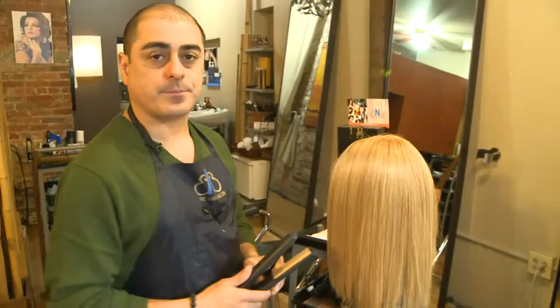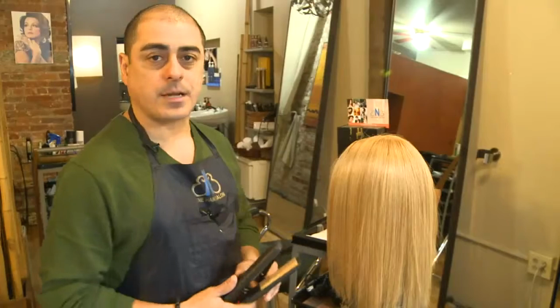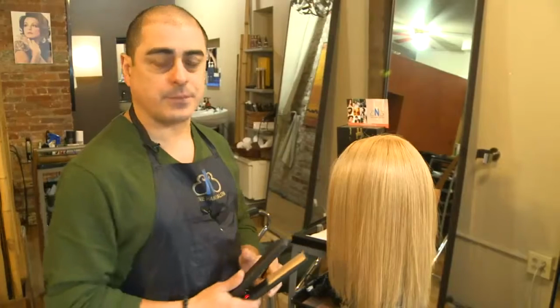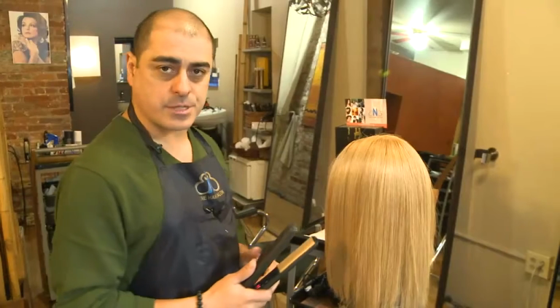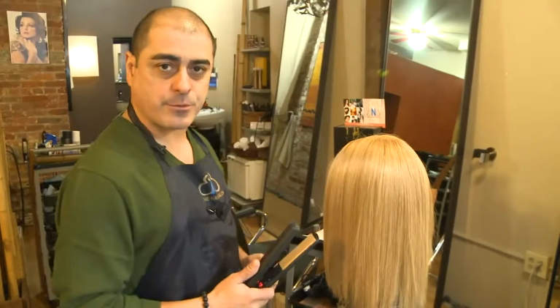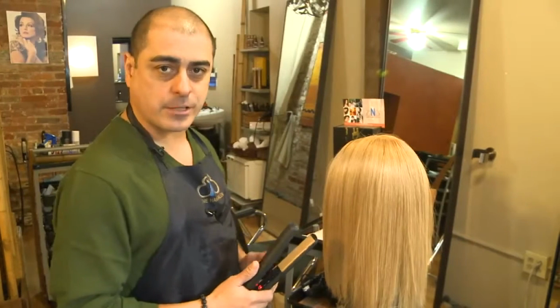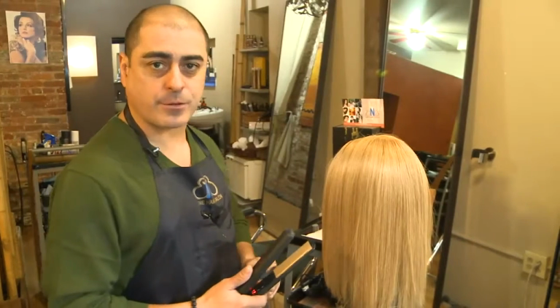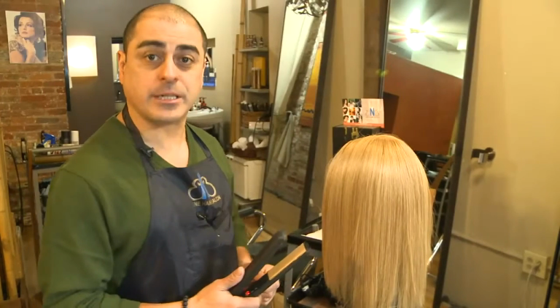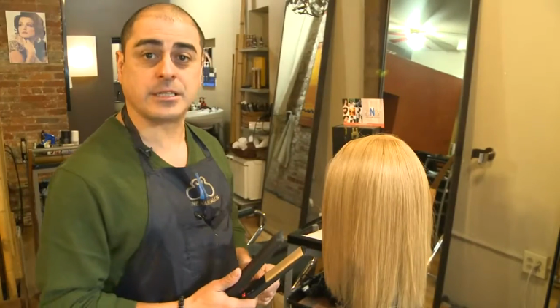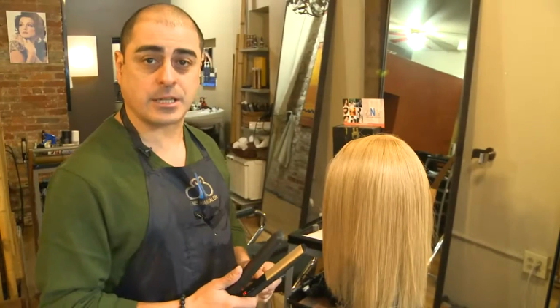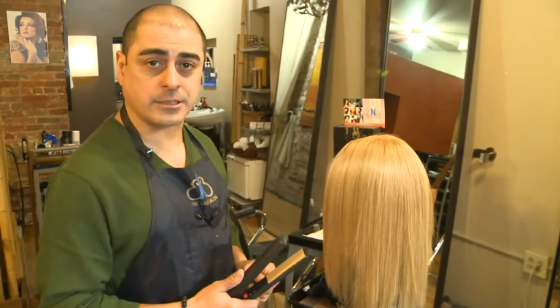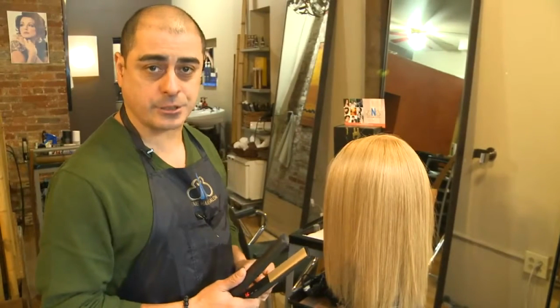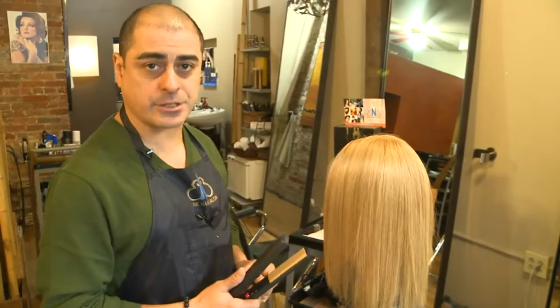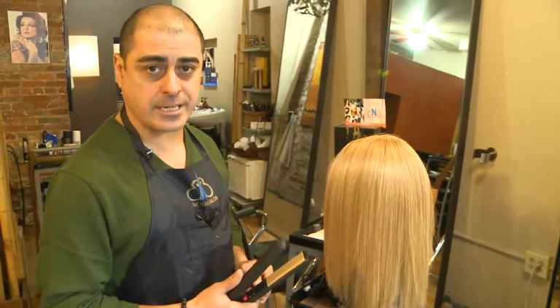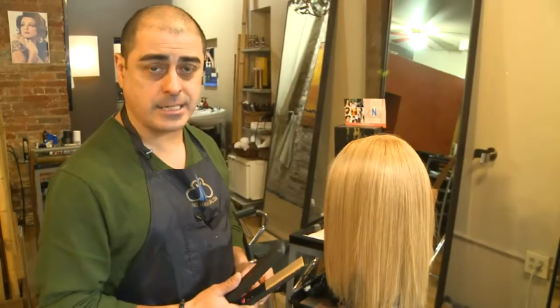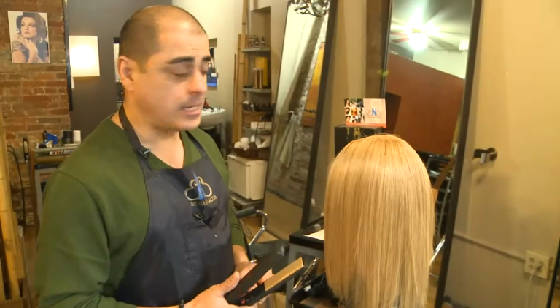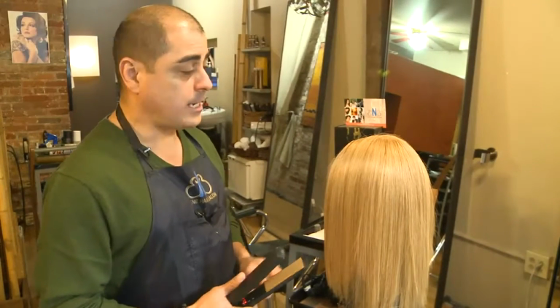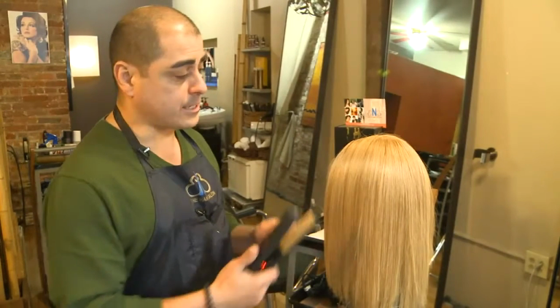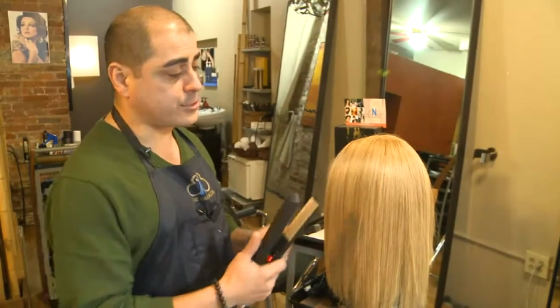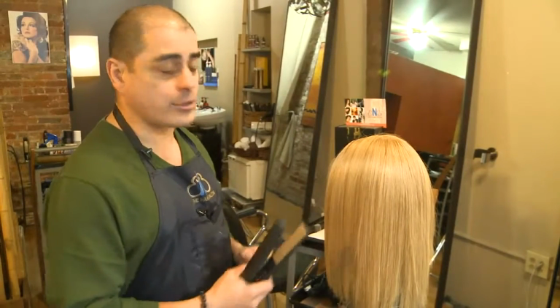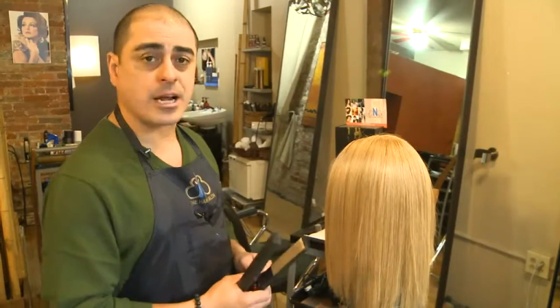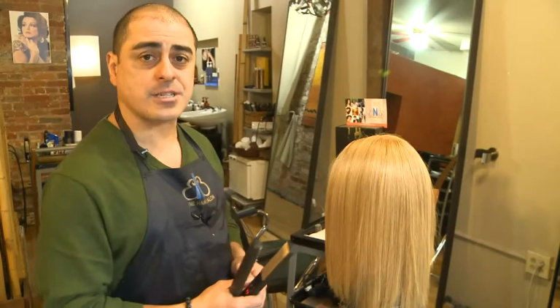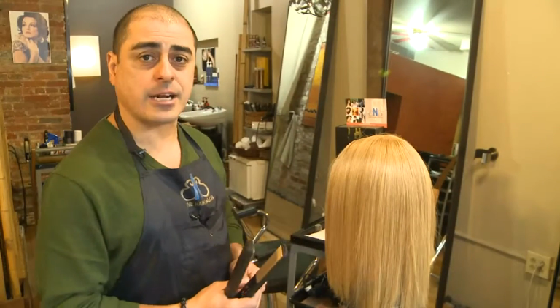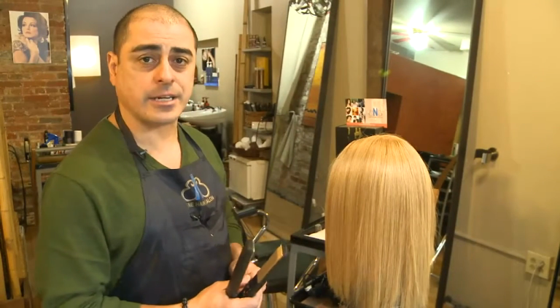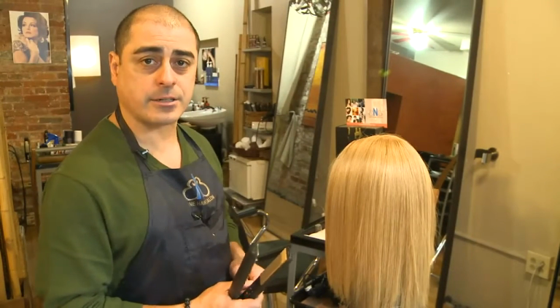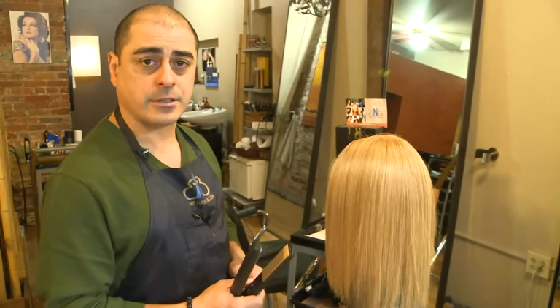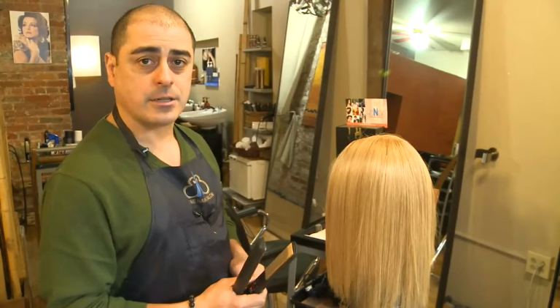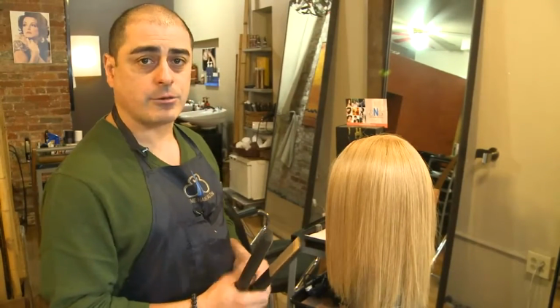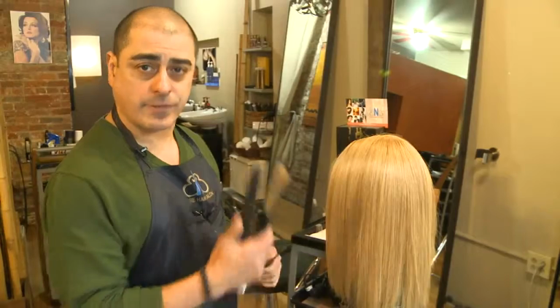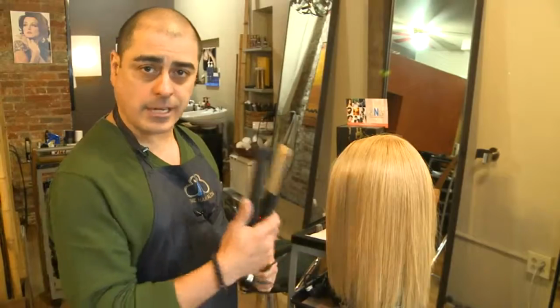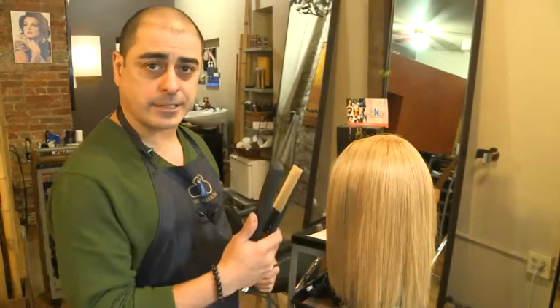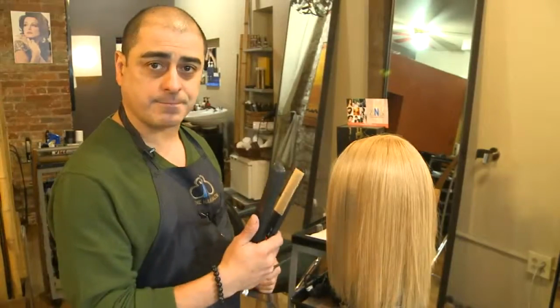I'm Nelson Barreto from E&E Salon in New York City, and I just showed you how to style hair with a flat iron.